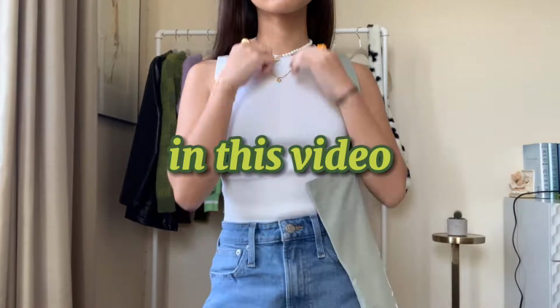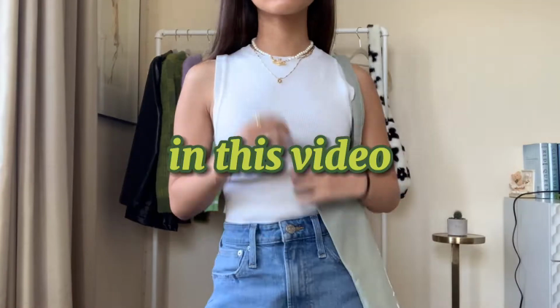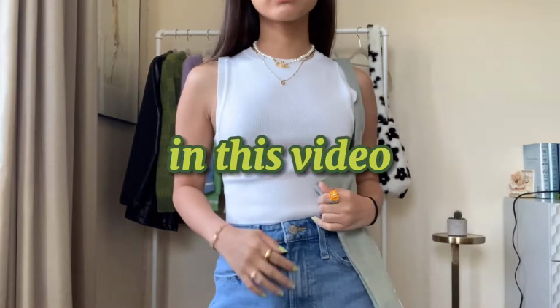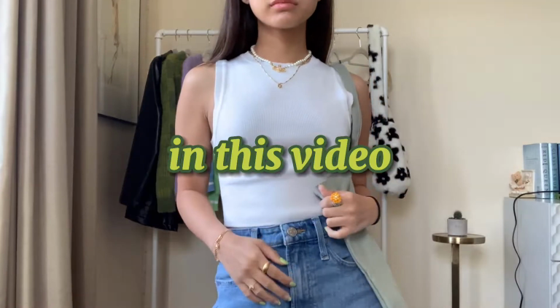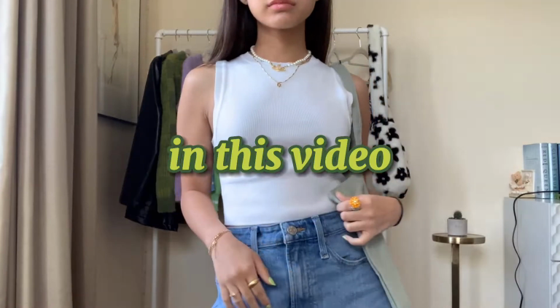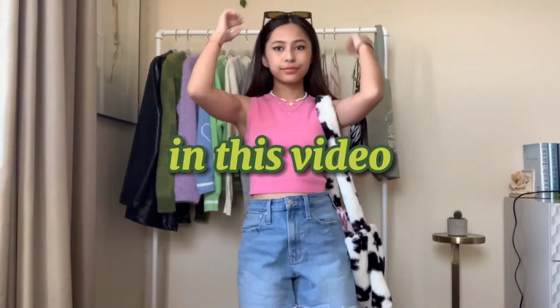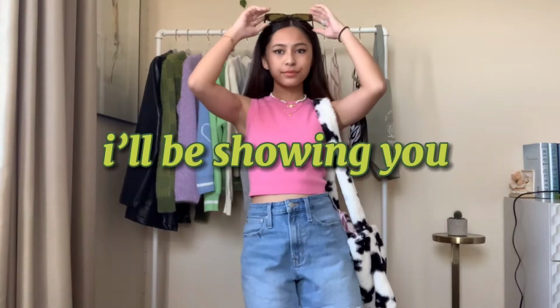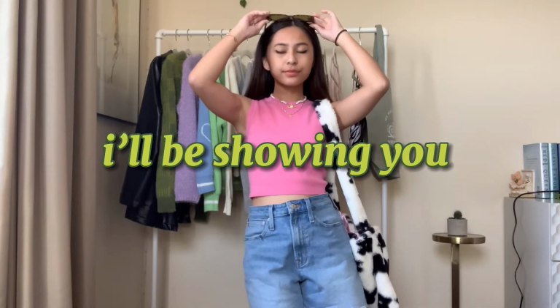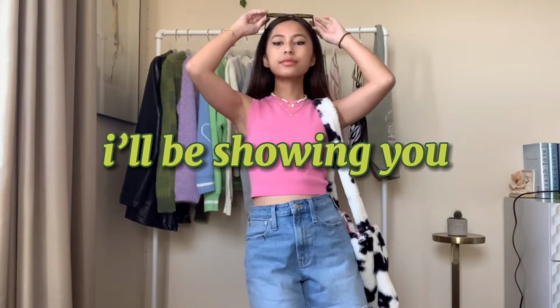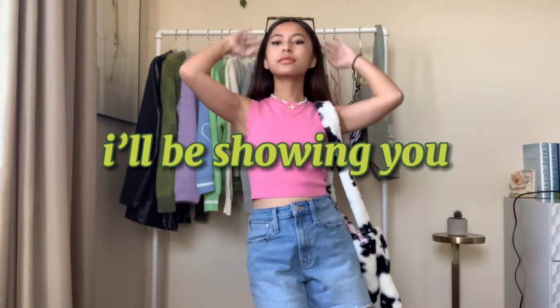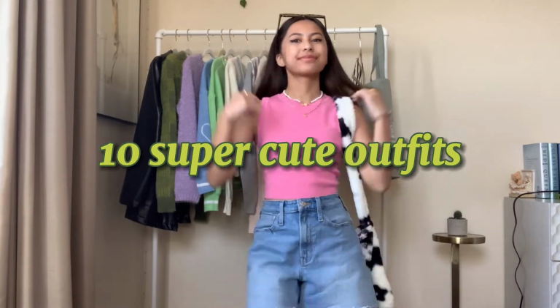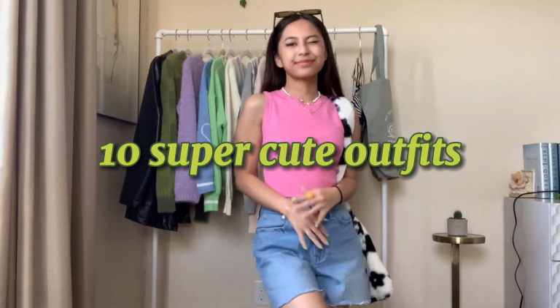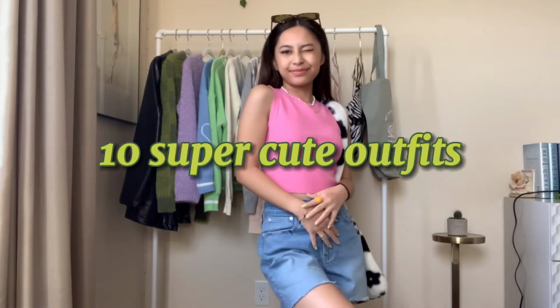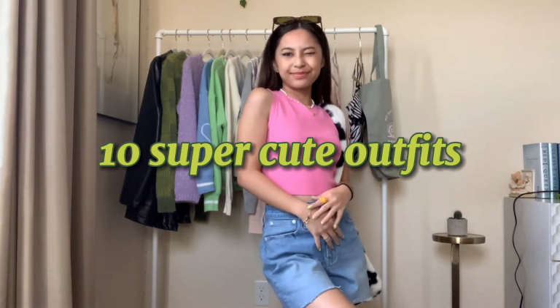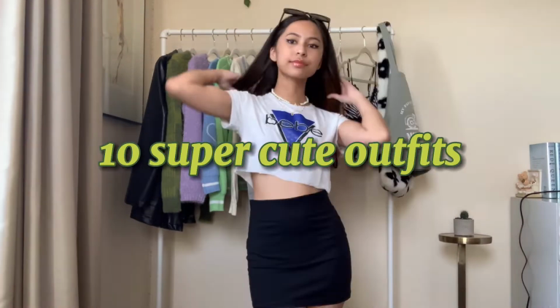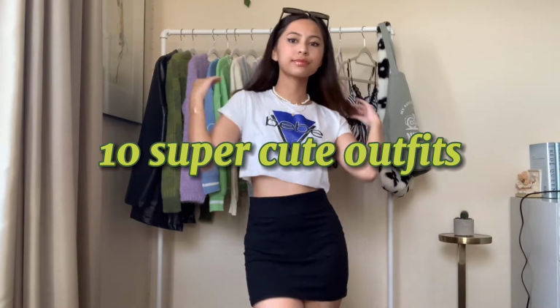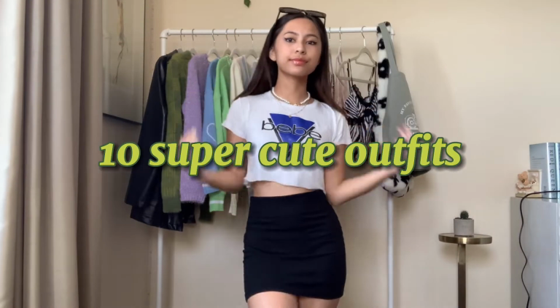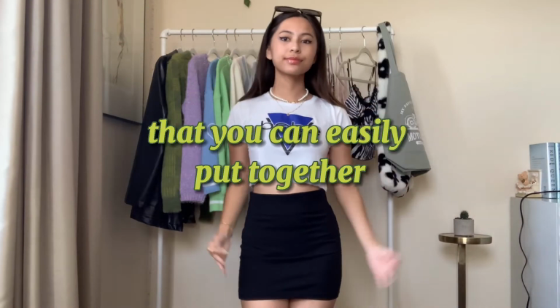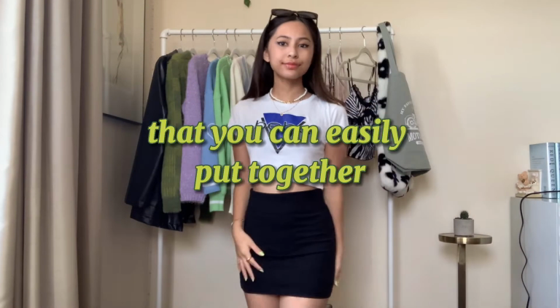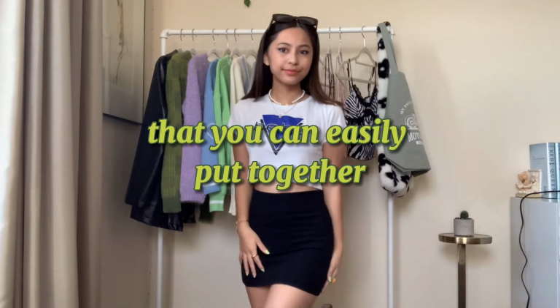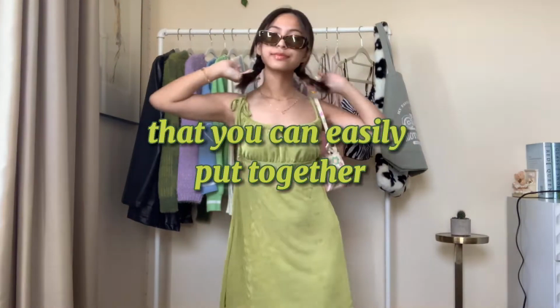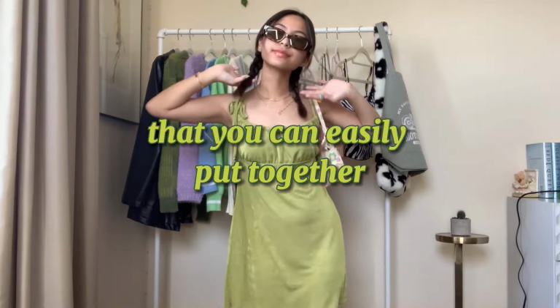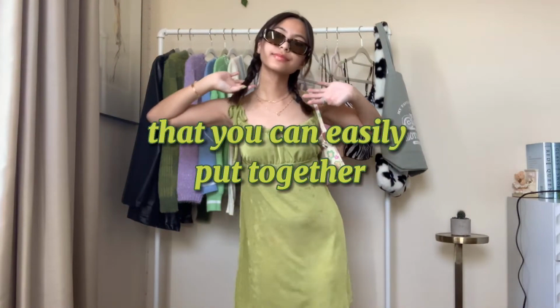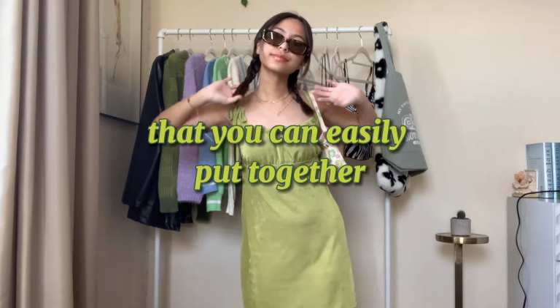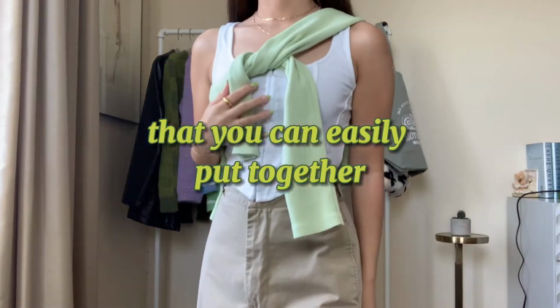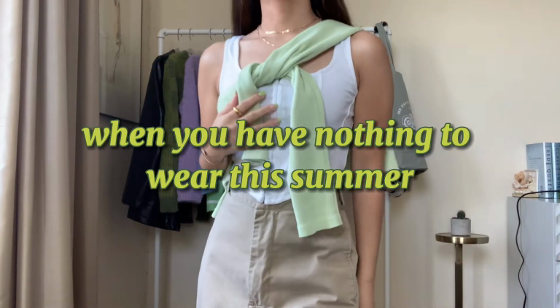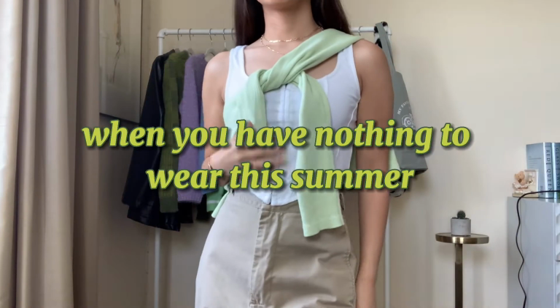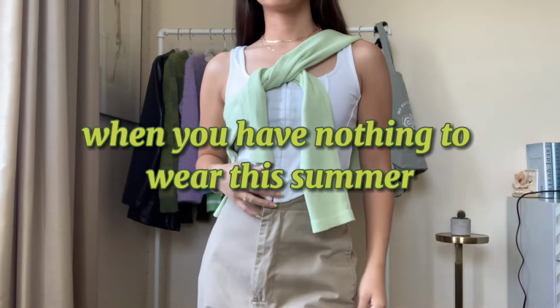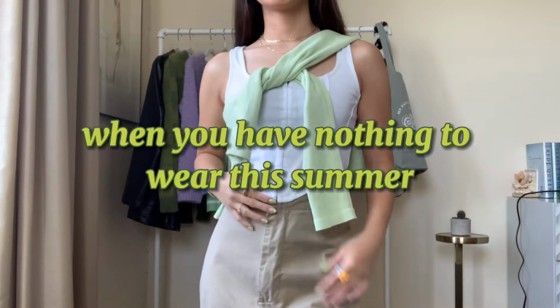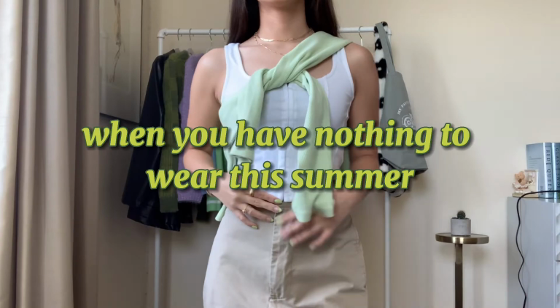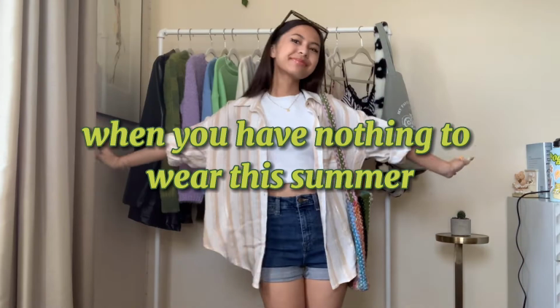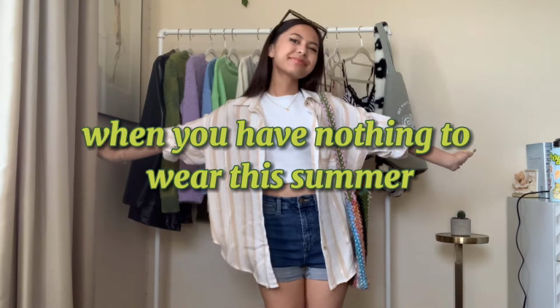In this video, I'll be showing you 10 super cute outfits that you can easily put together when you have nothing to wear this summer.